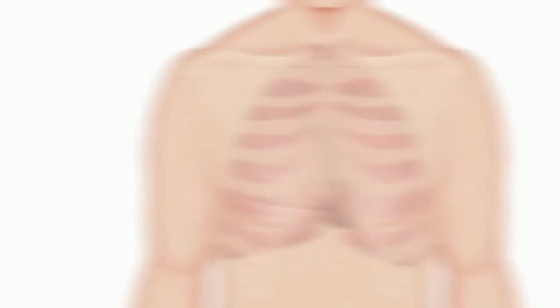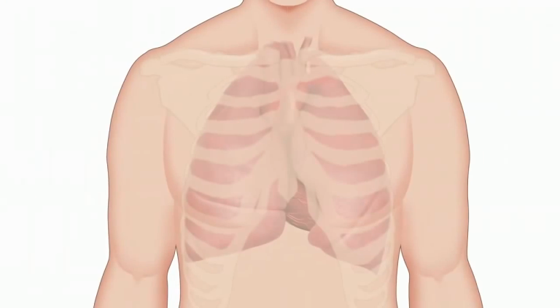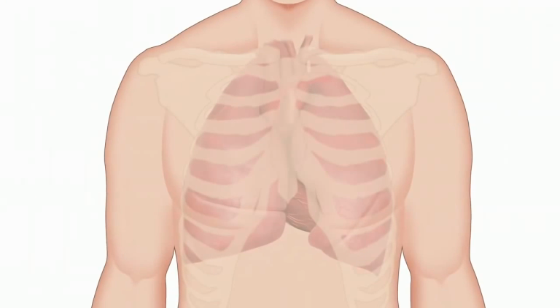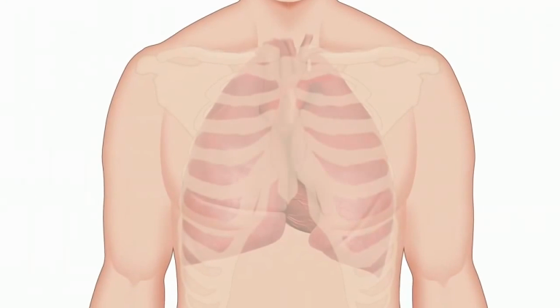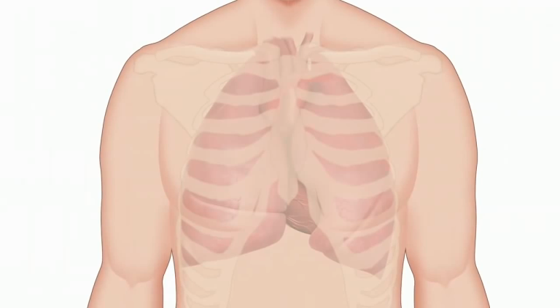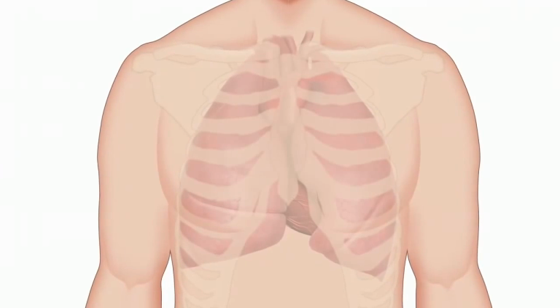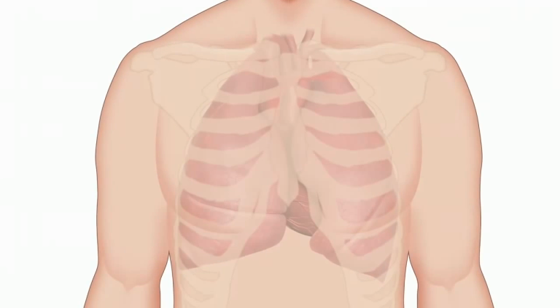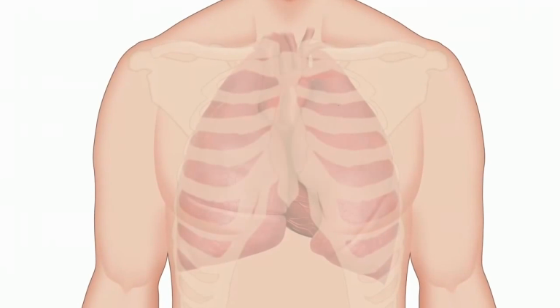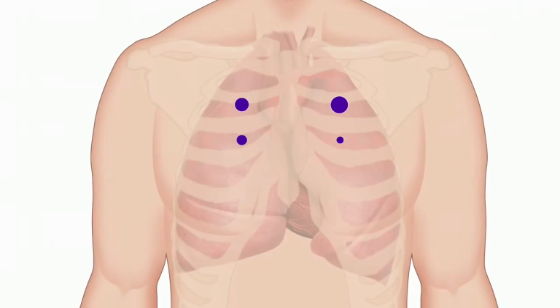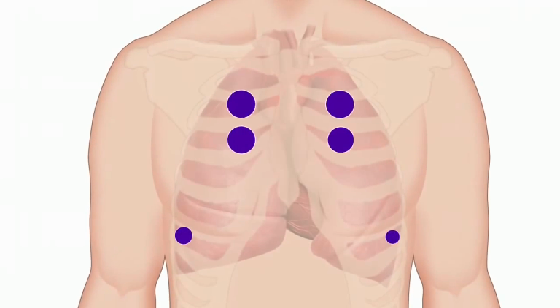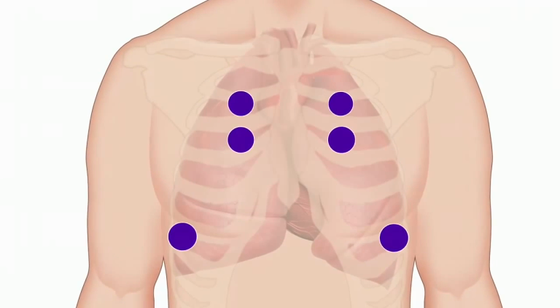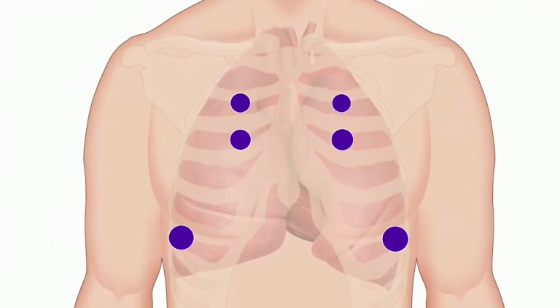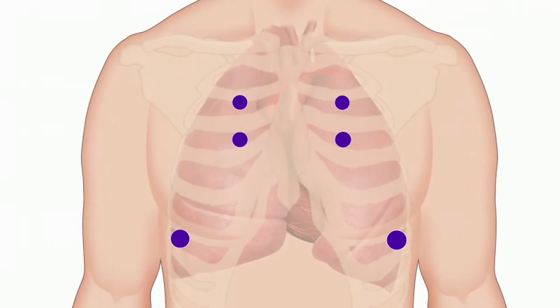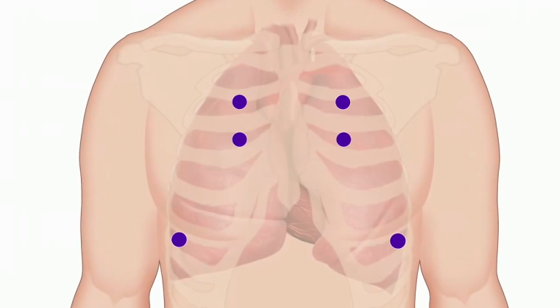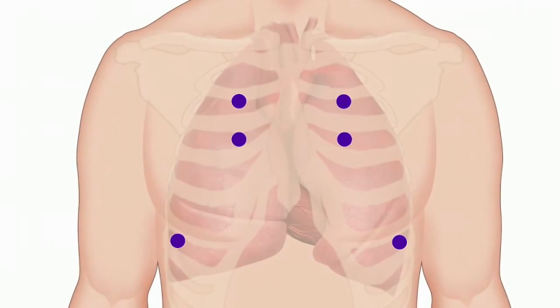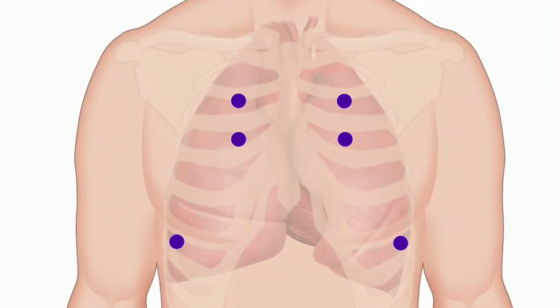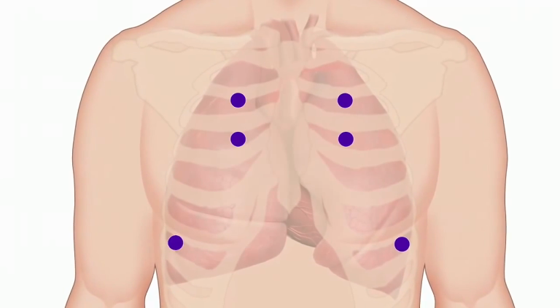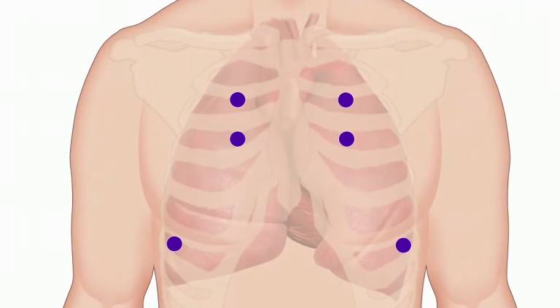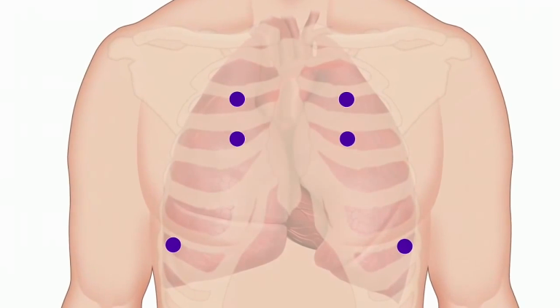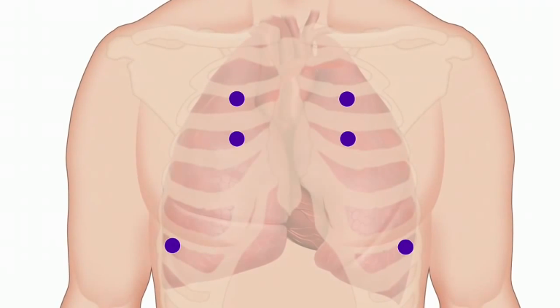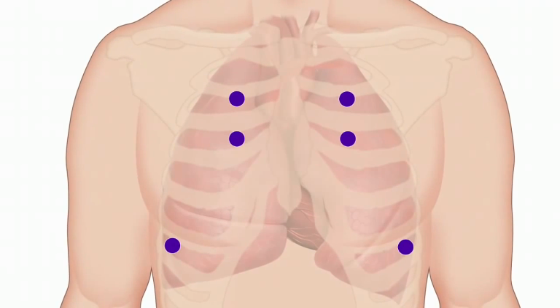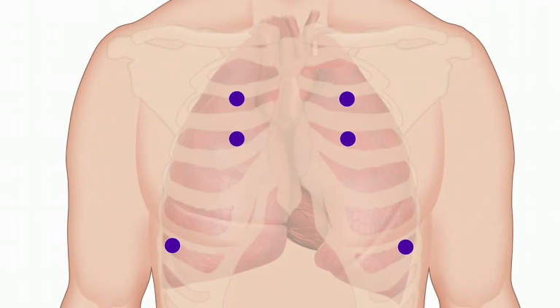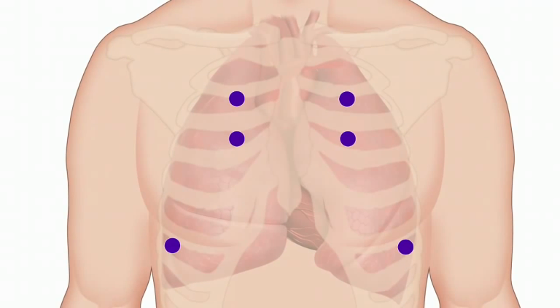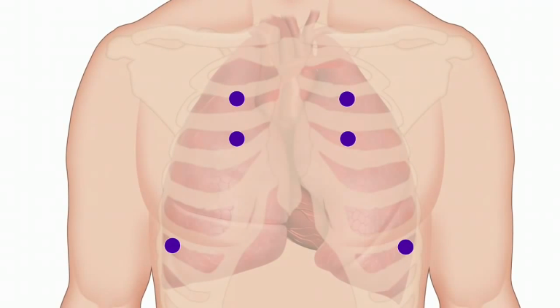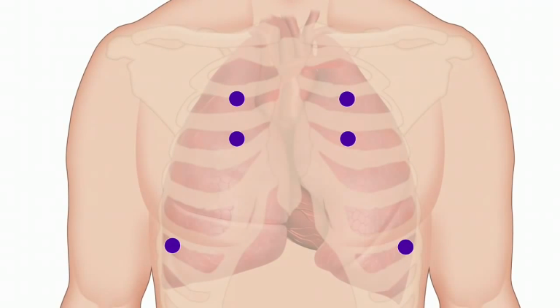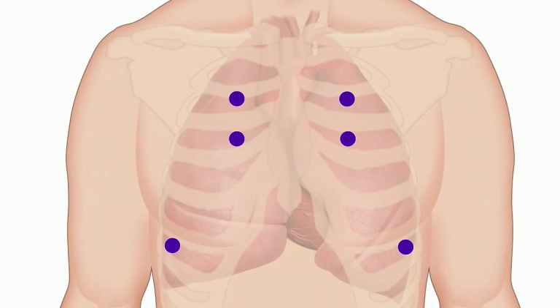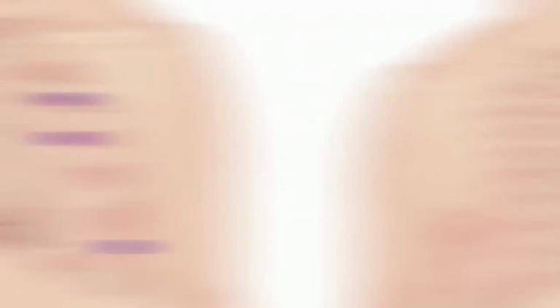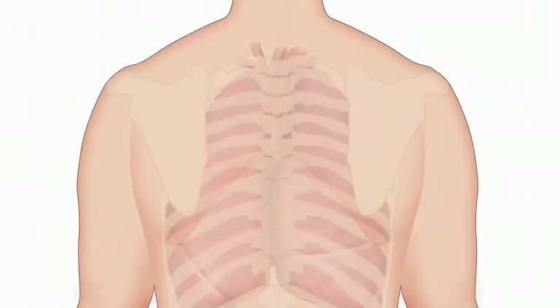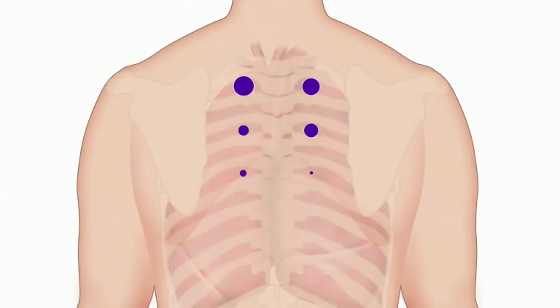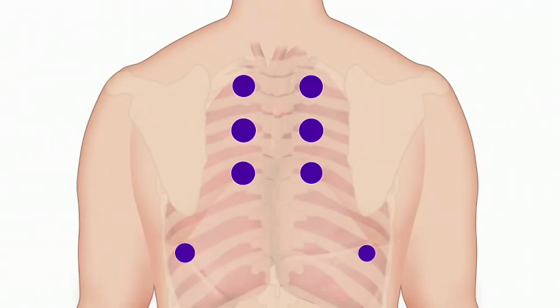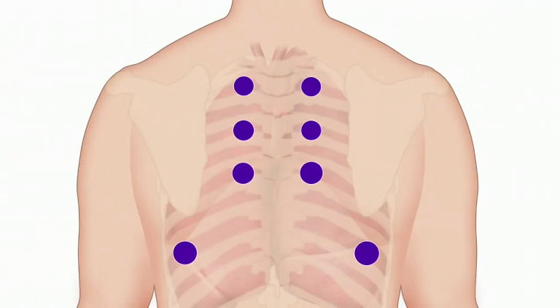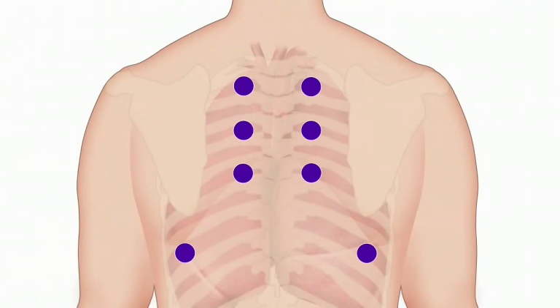To perform a lung examination, consider auscultating the patient on multiple sites across the front and back of the body.